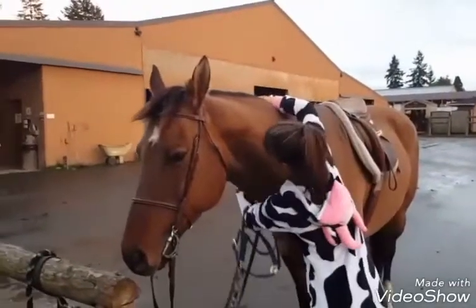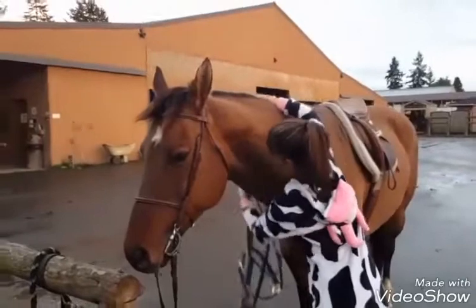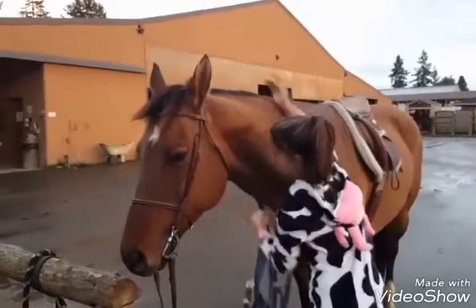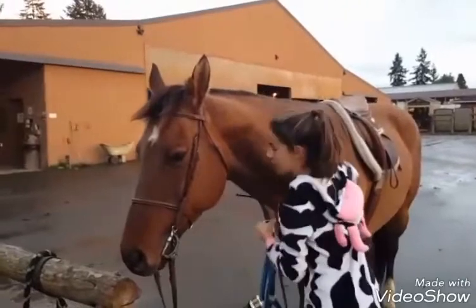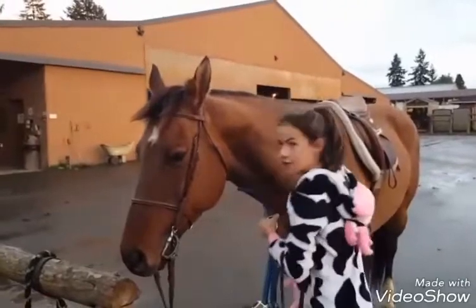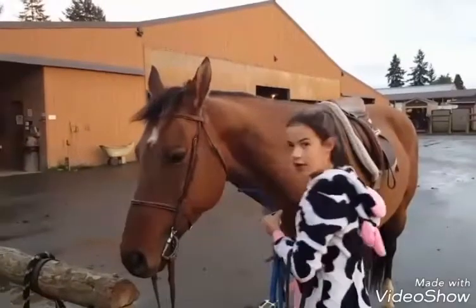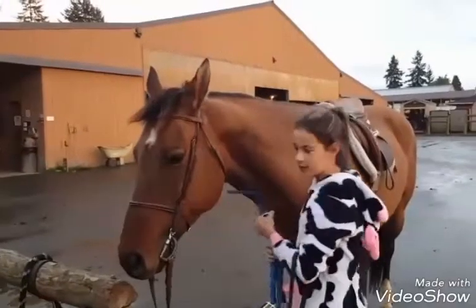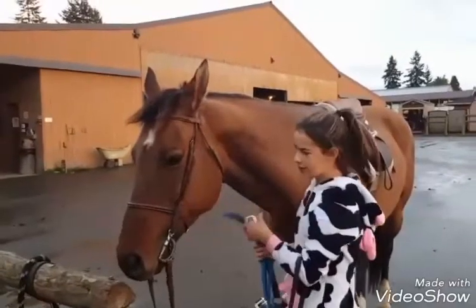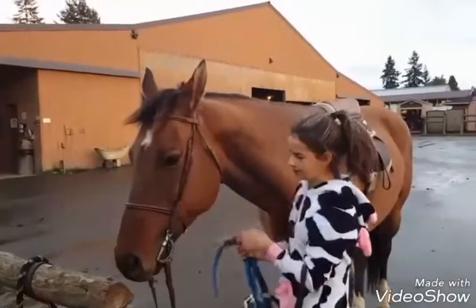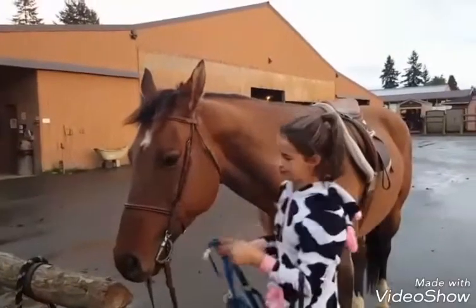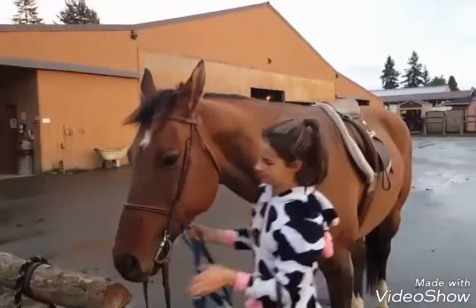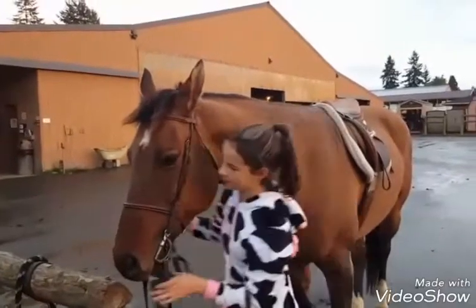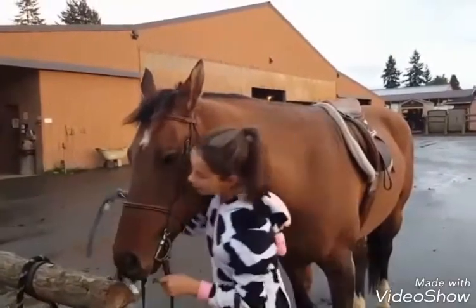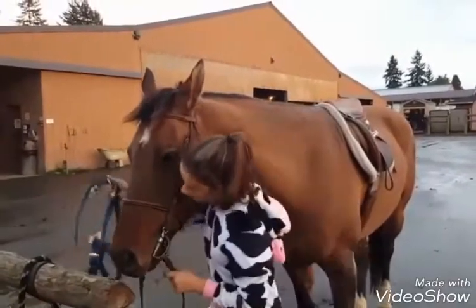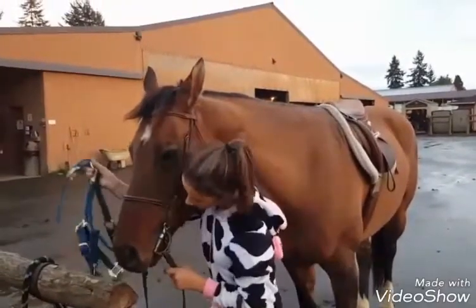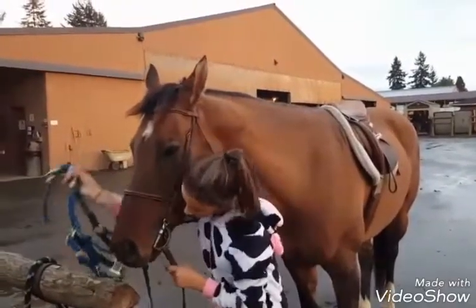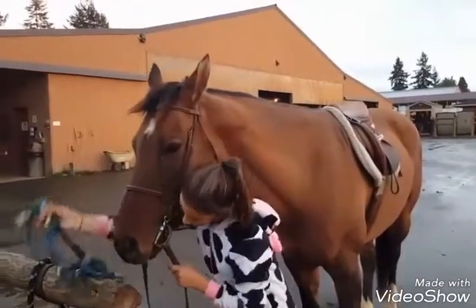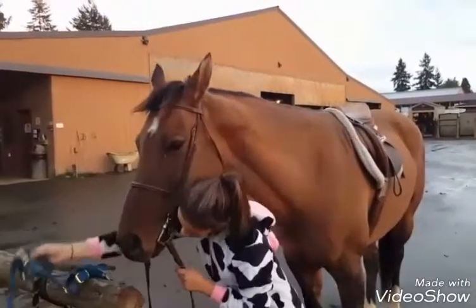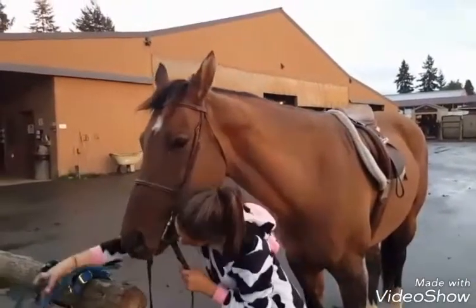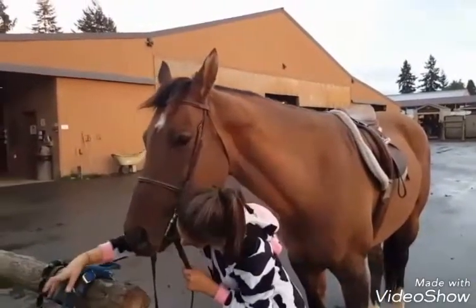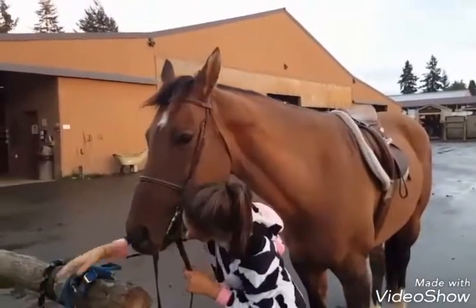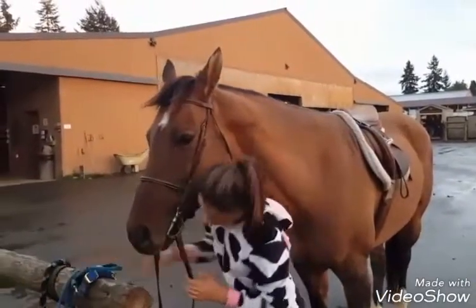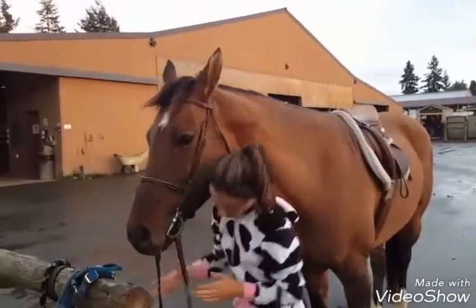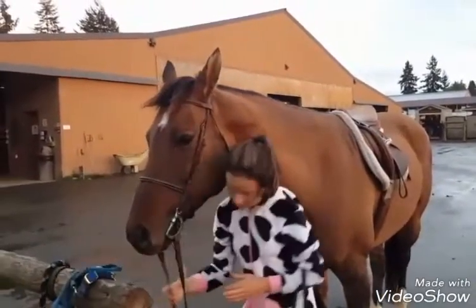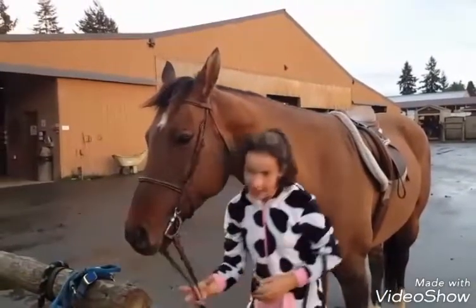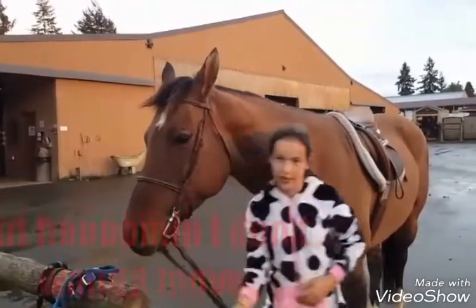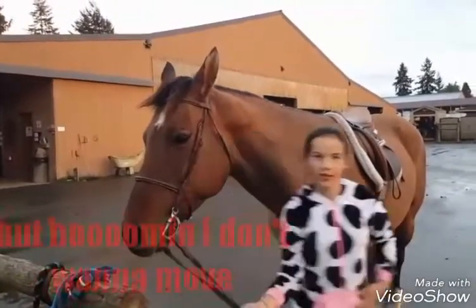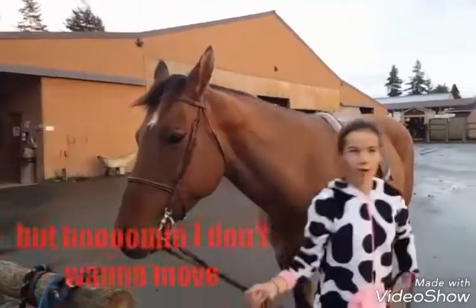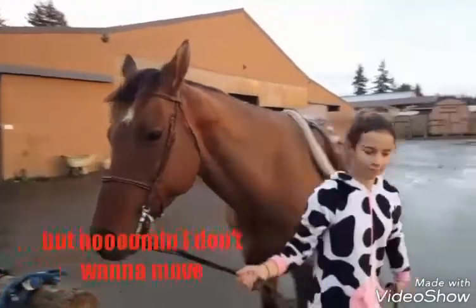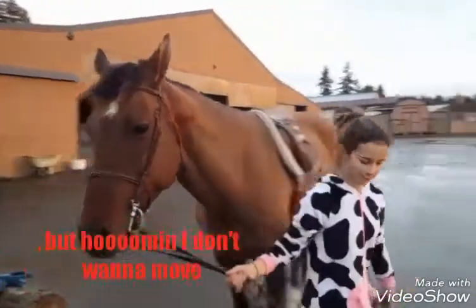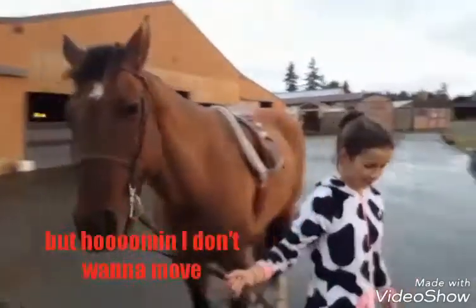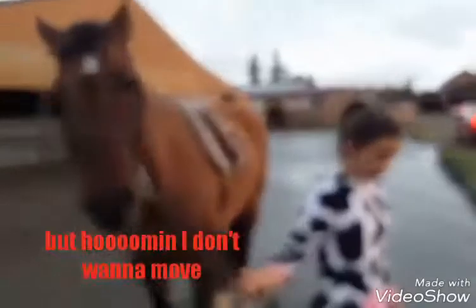Take off your halter, pull it up, and you're good to go!